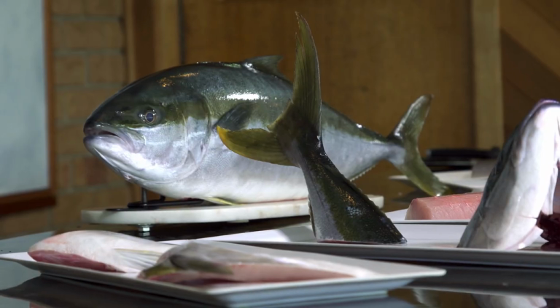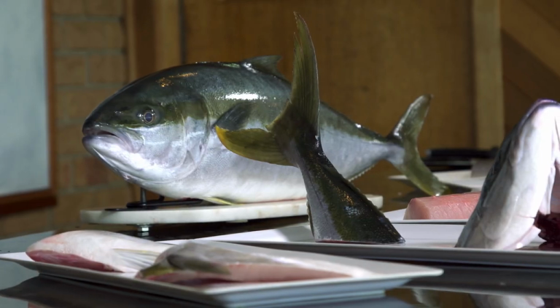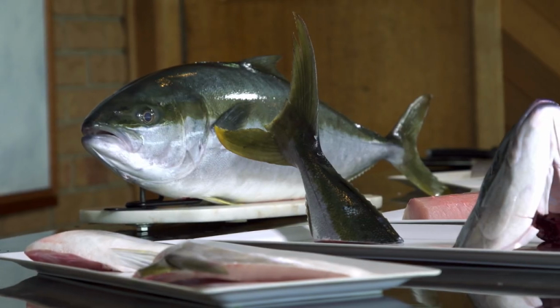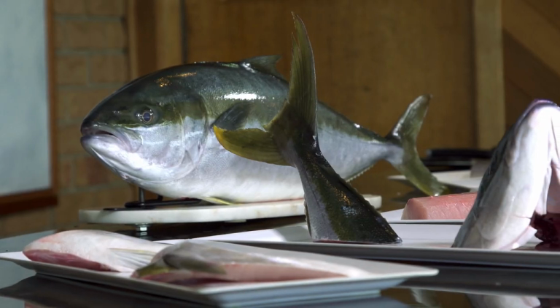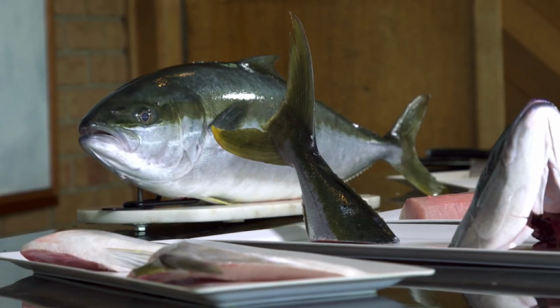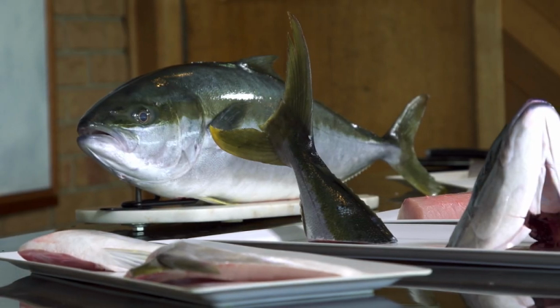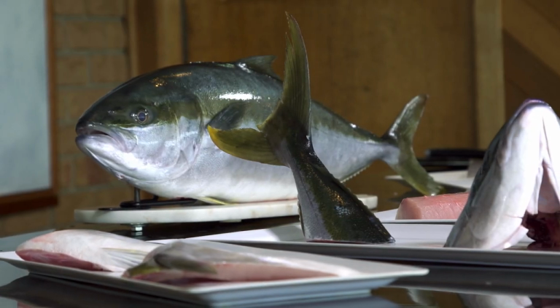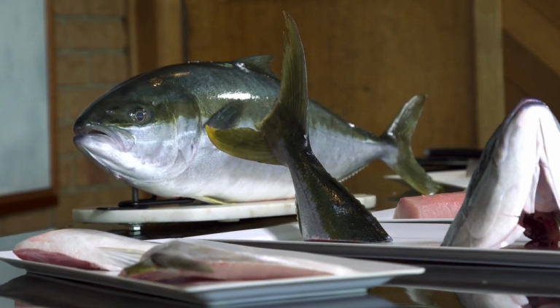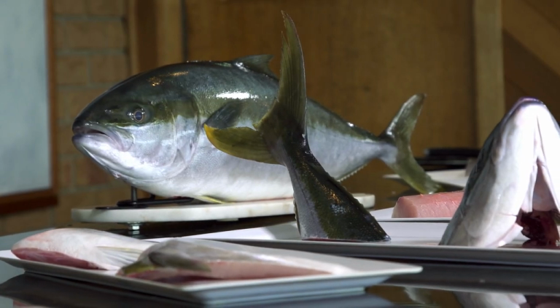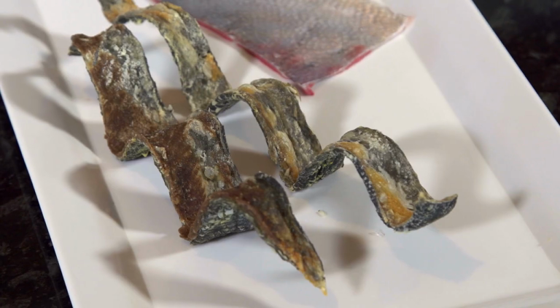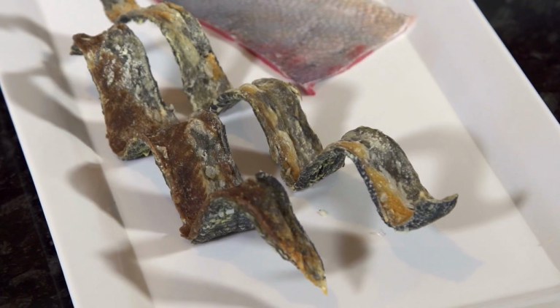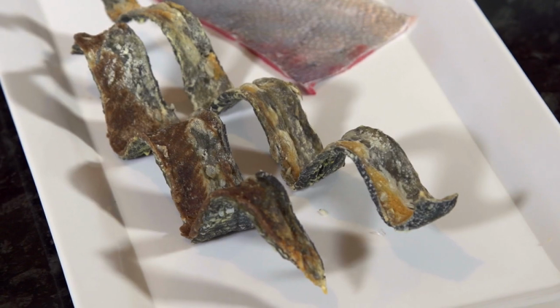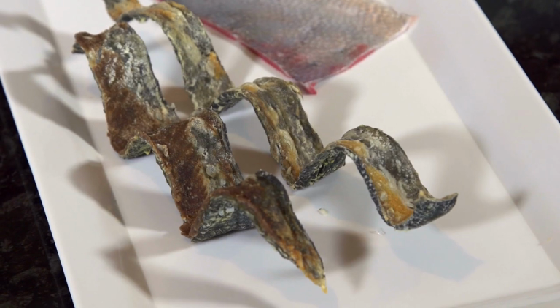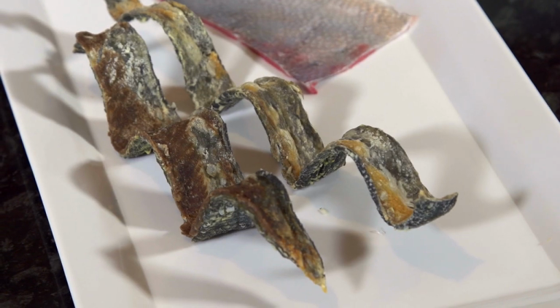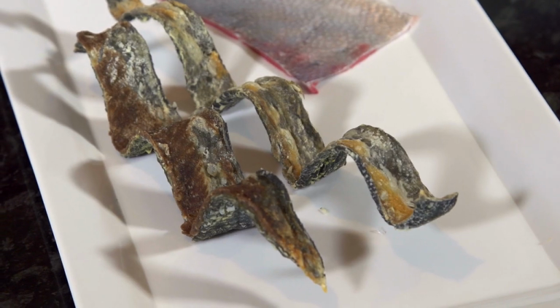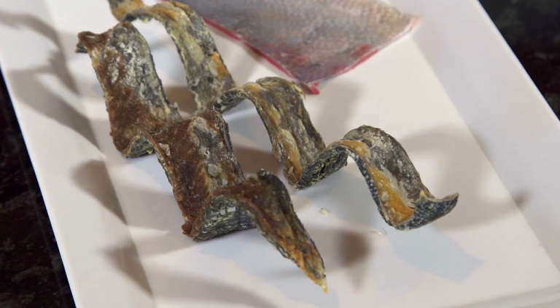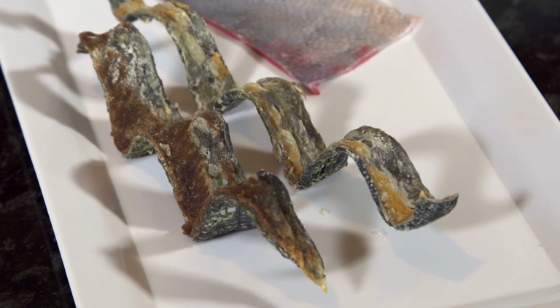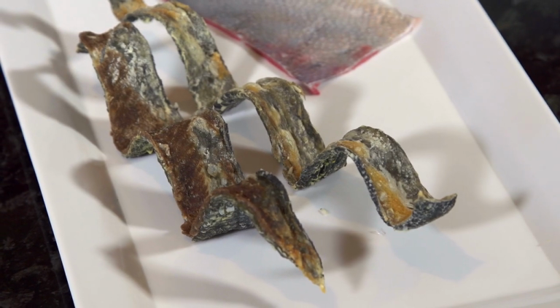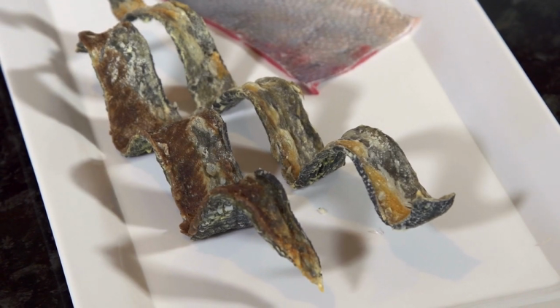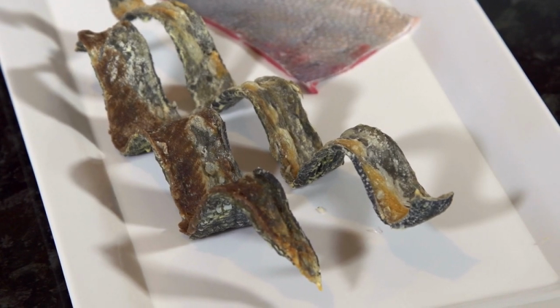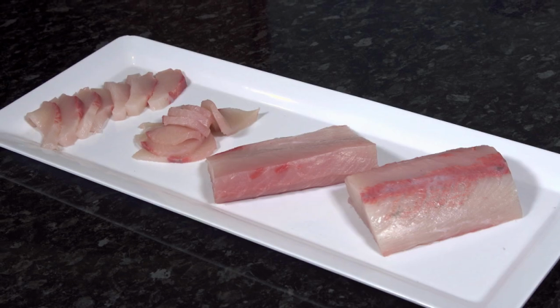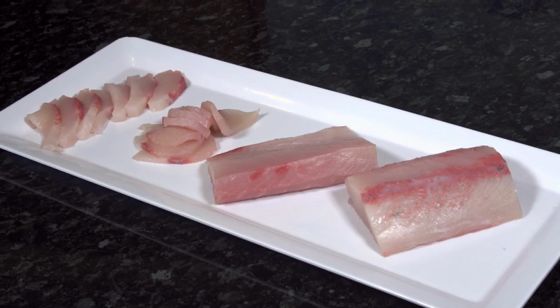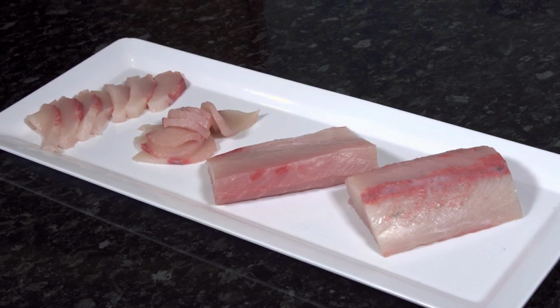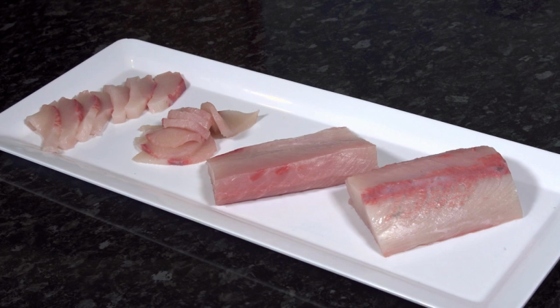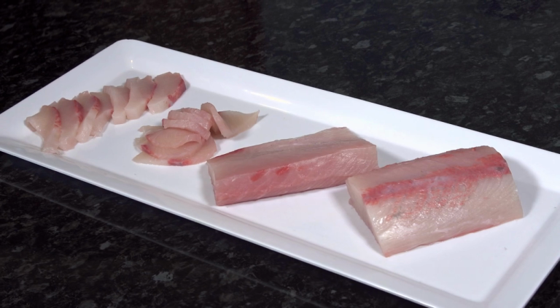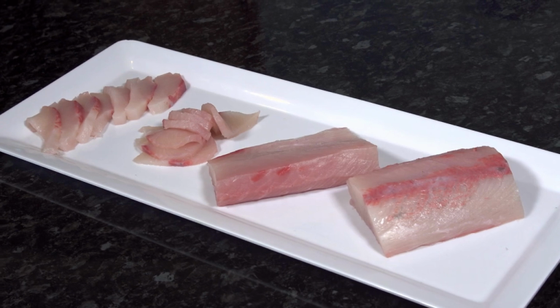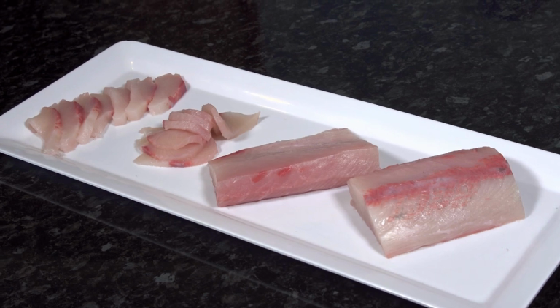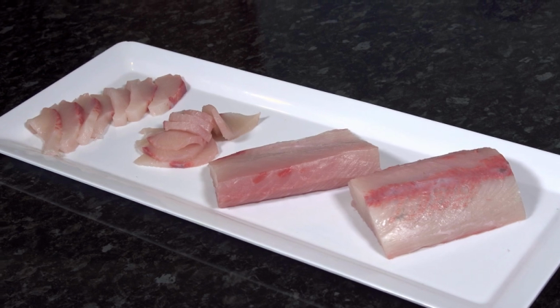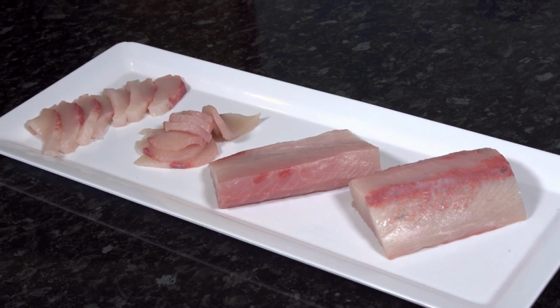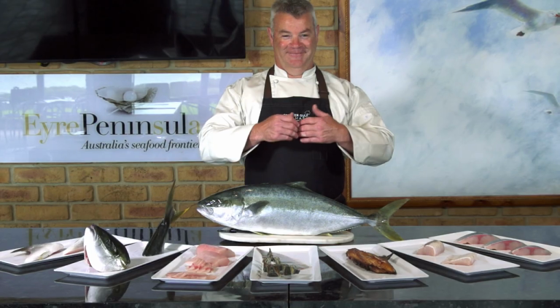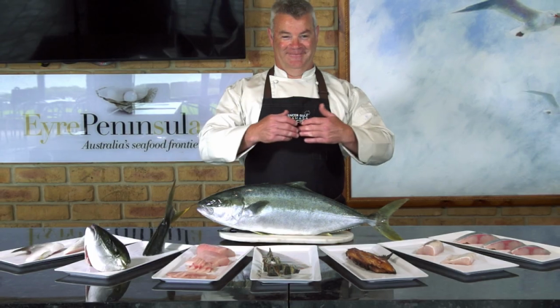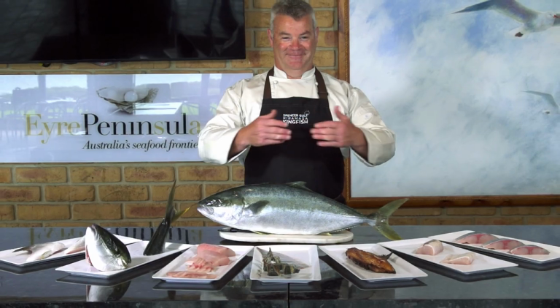From nose to tail, there's so many dishes I can create, and there's no waste.